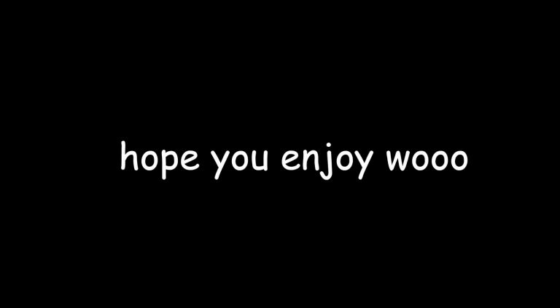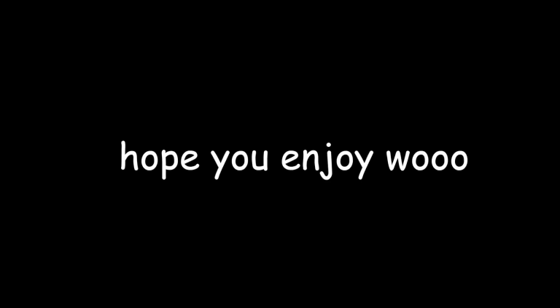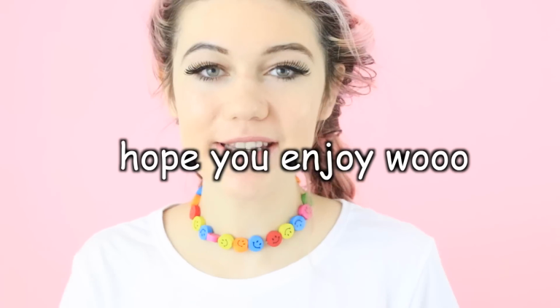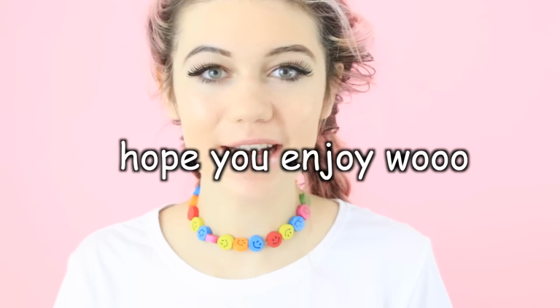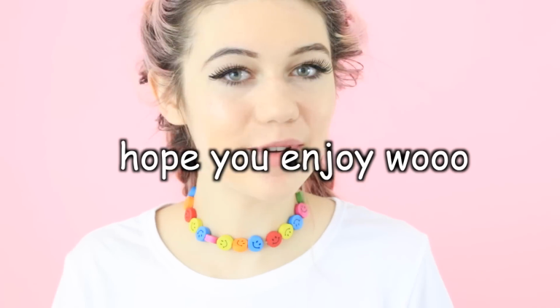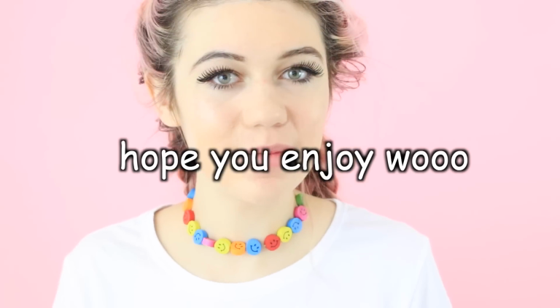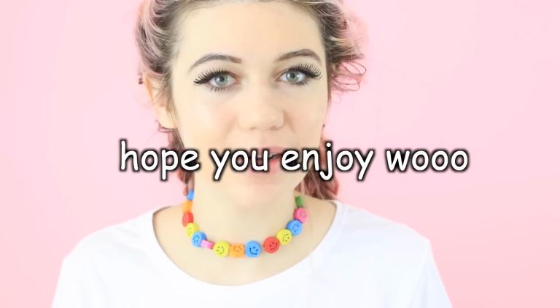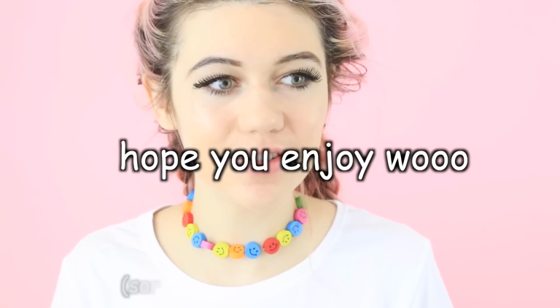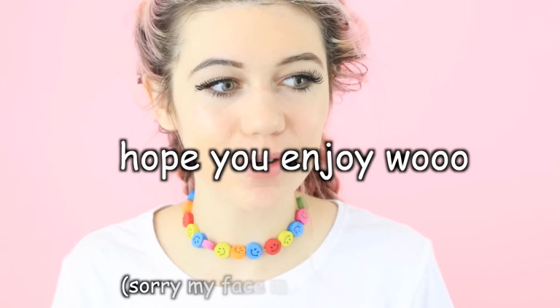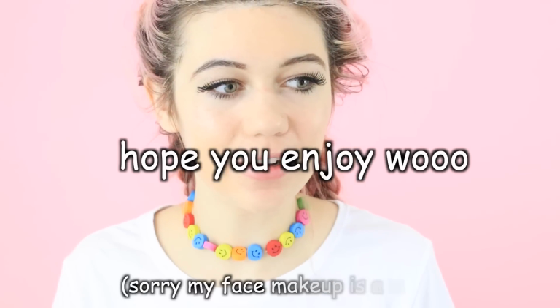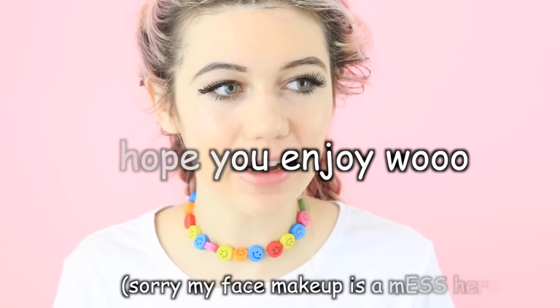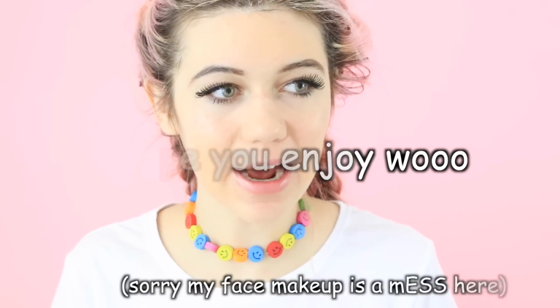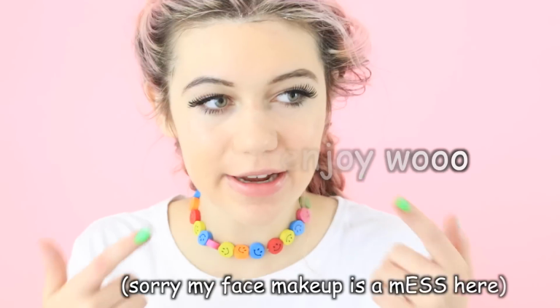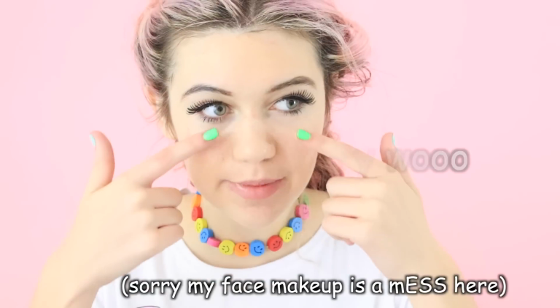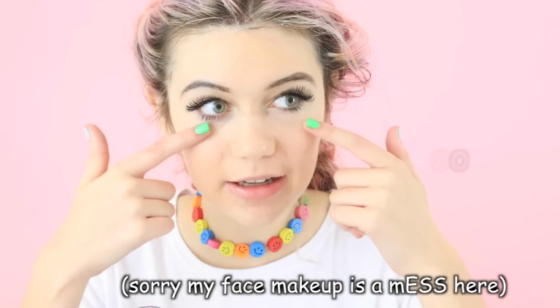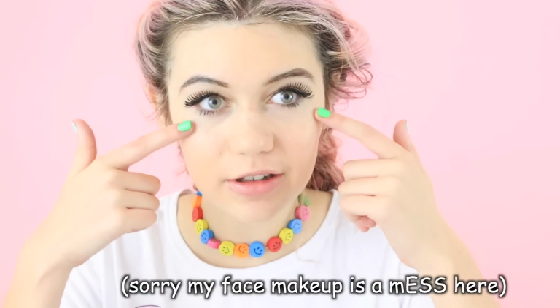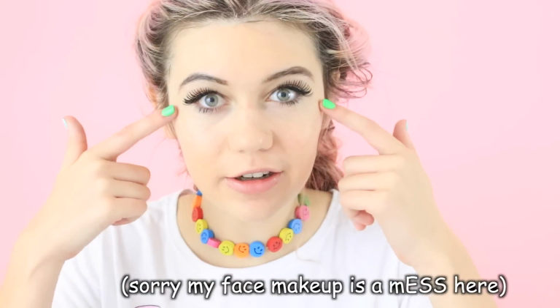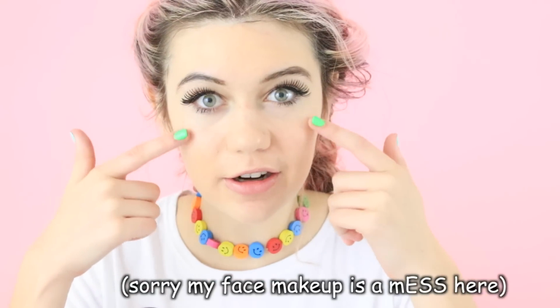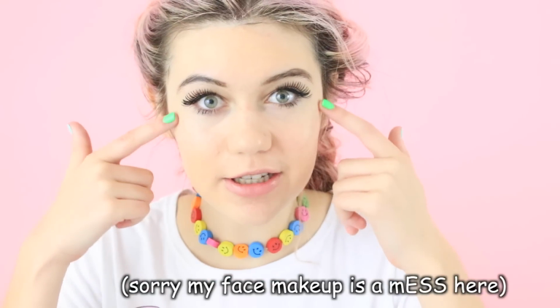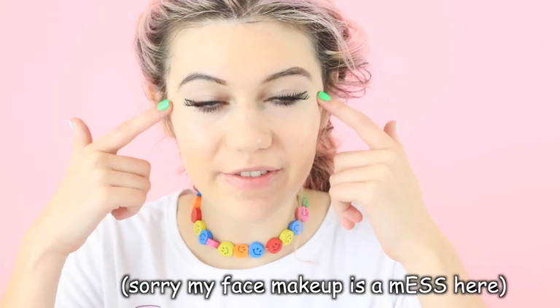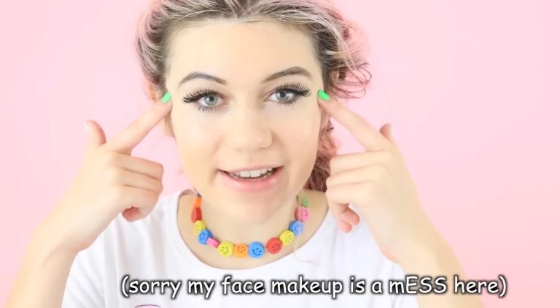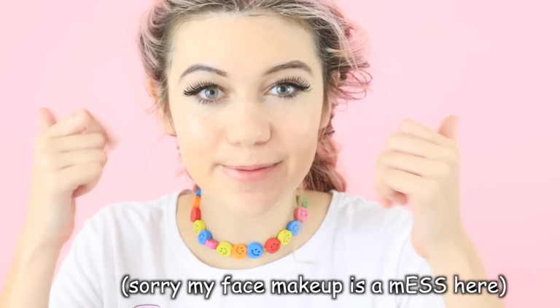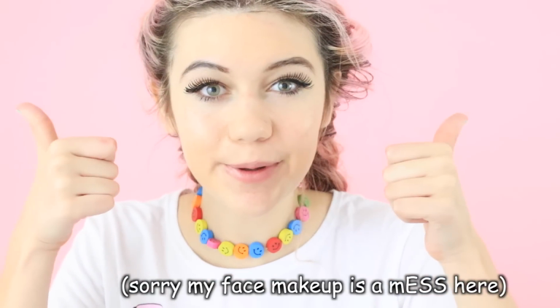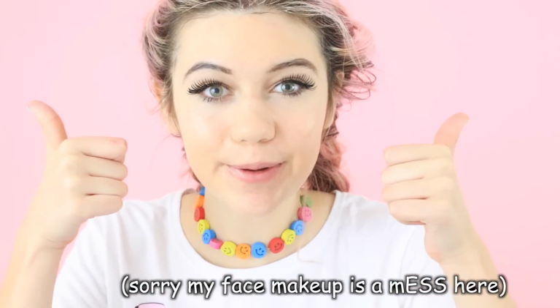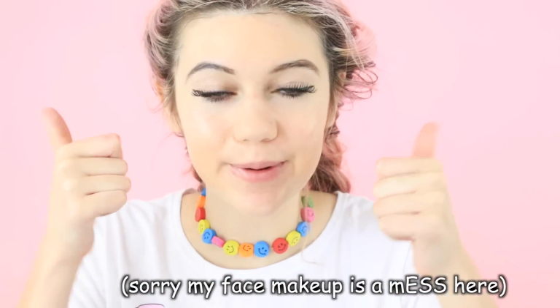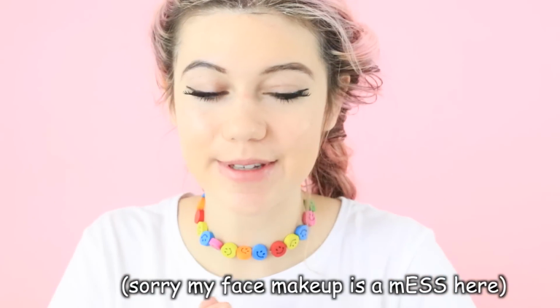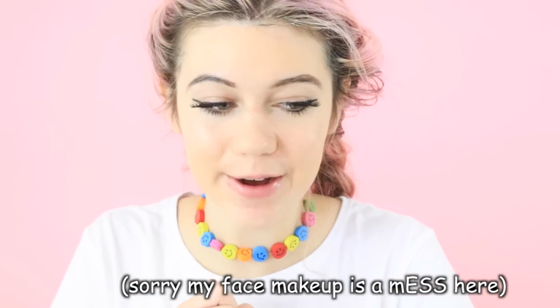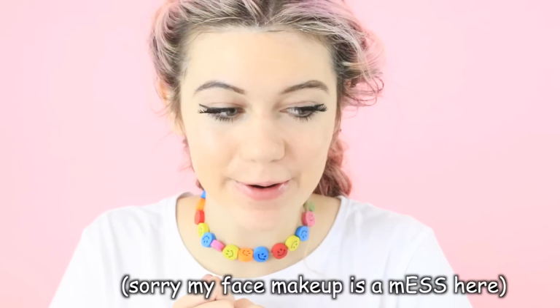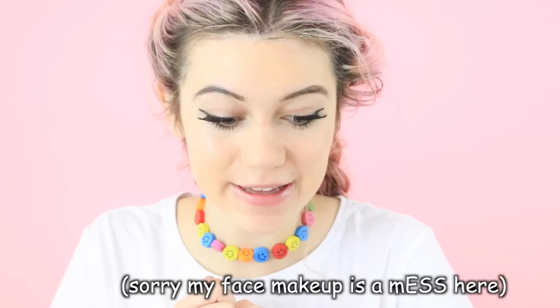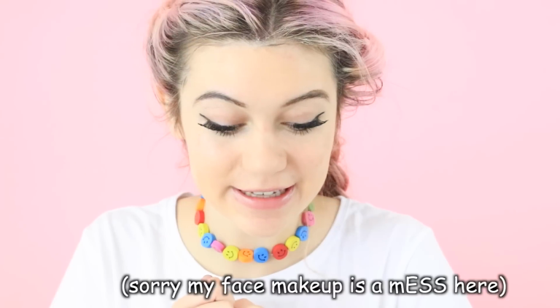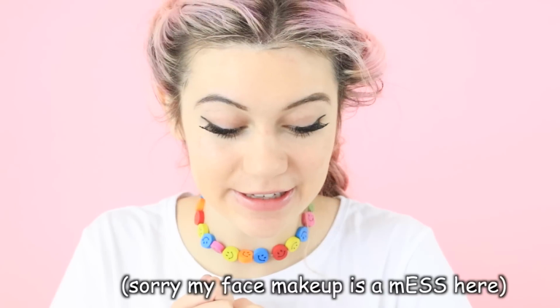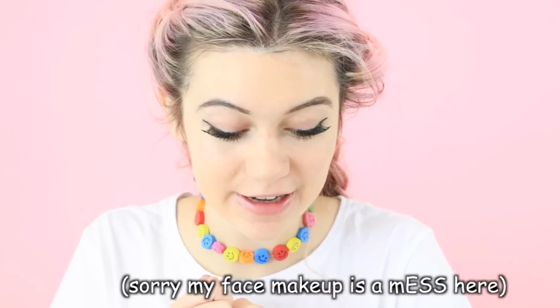Basically, I'm just gonna be doing a little tutorial on how I do my little glitter across my face. So, let's get started.